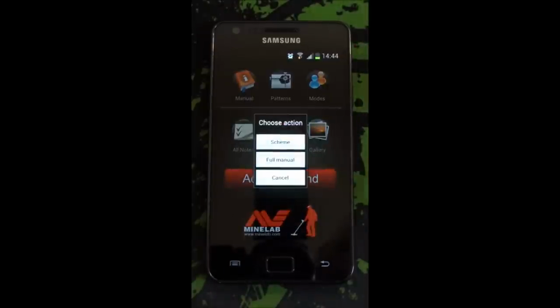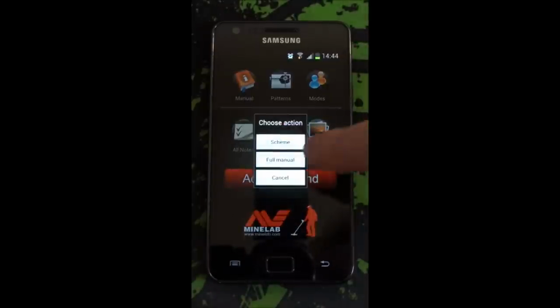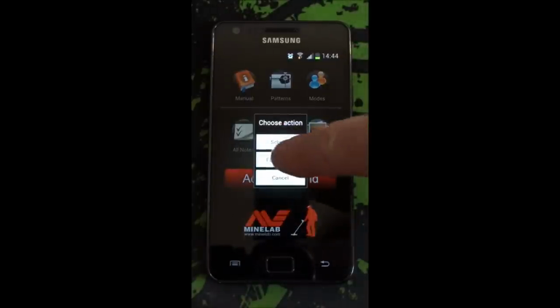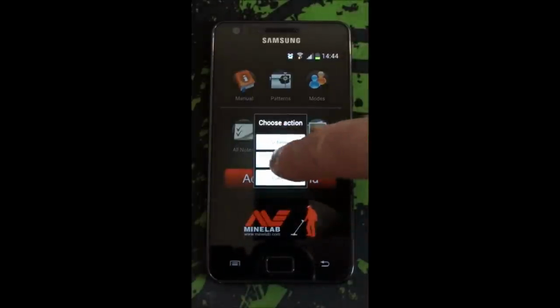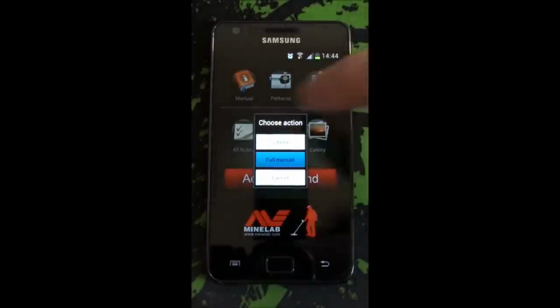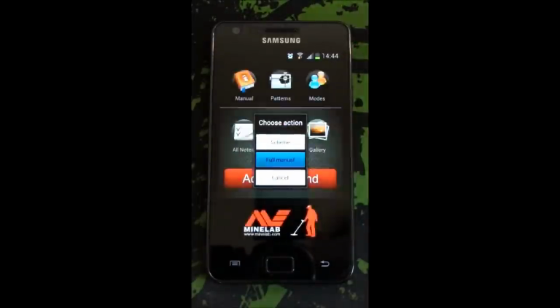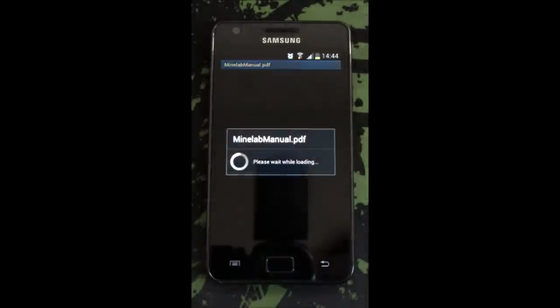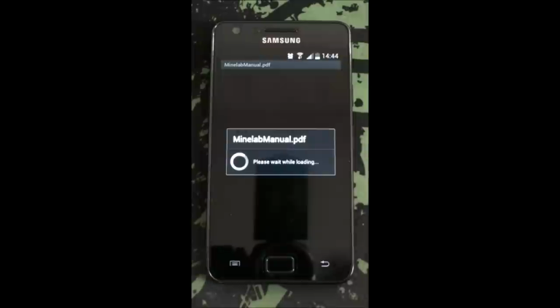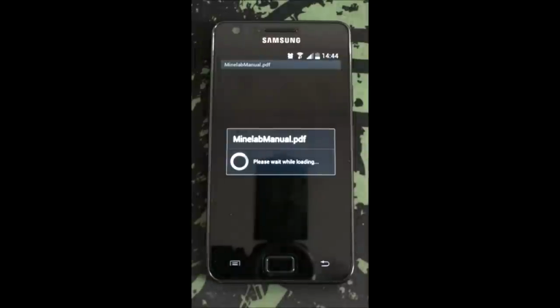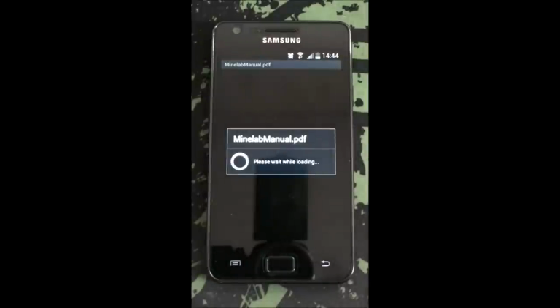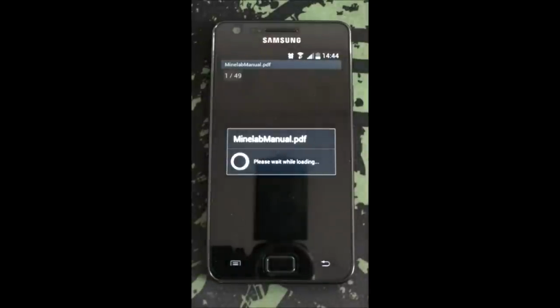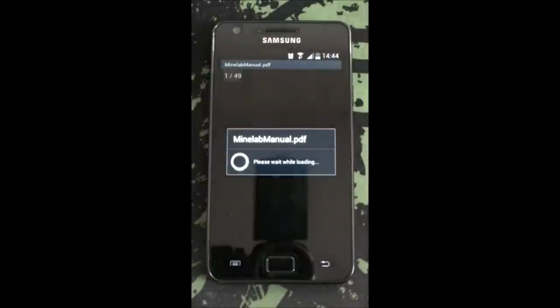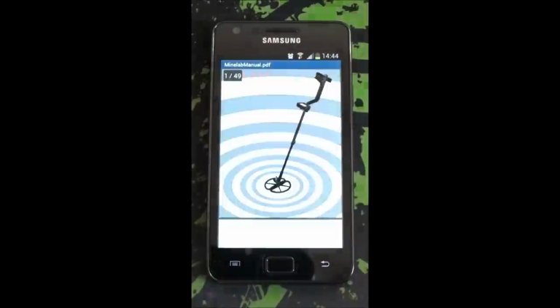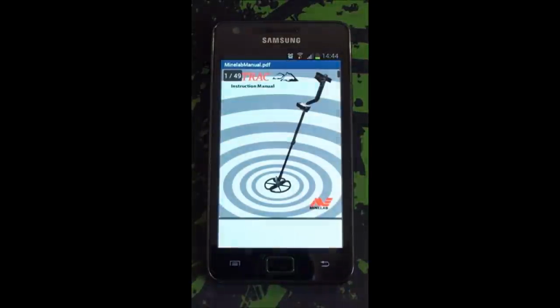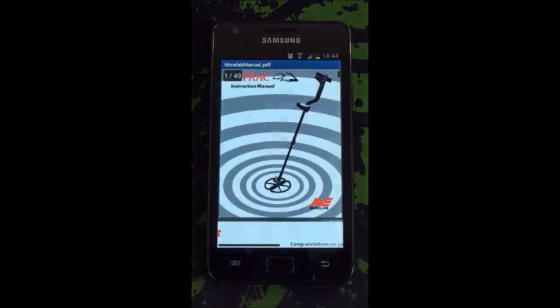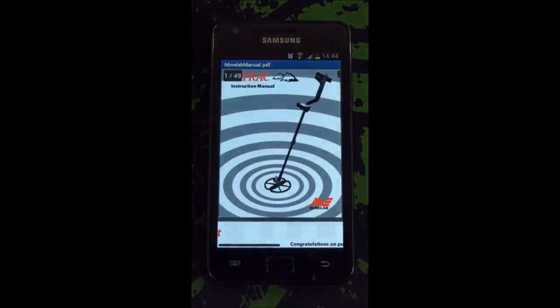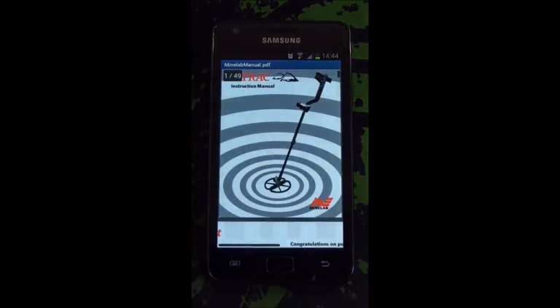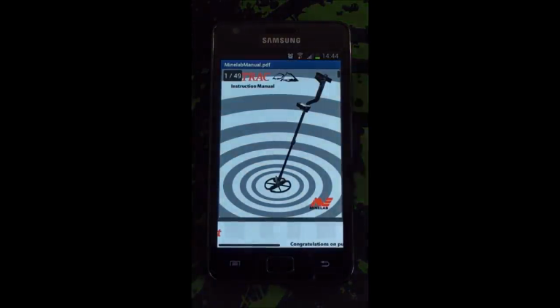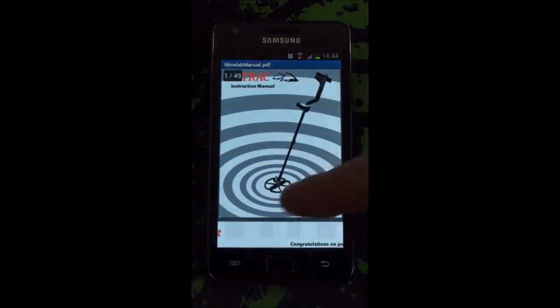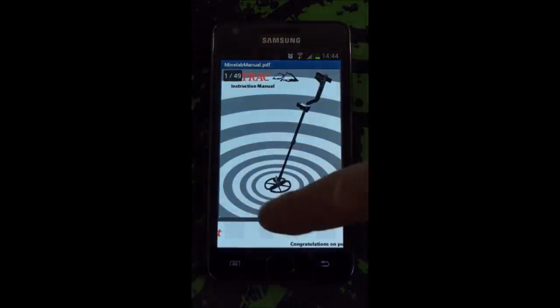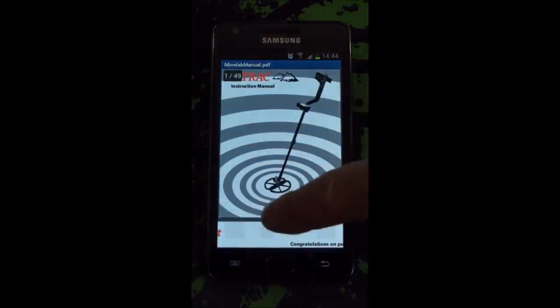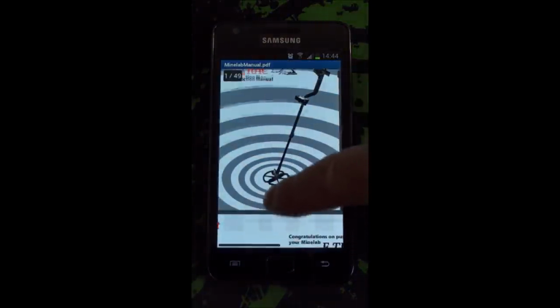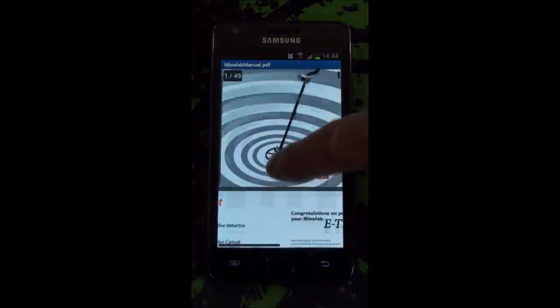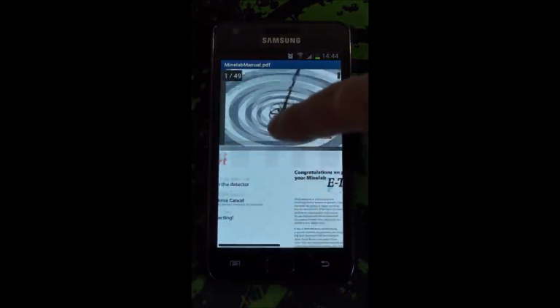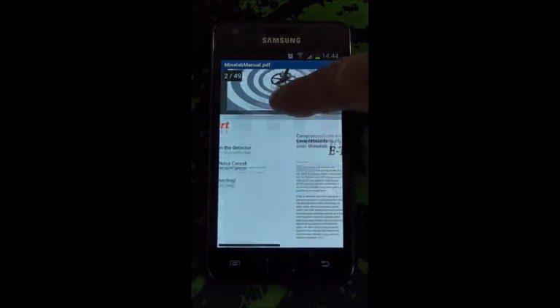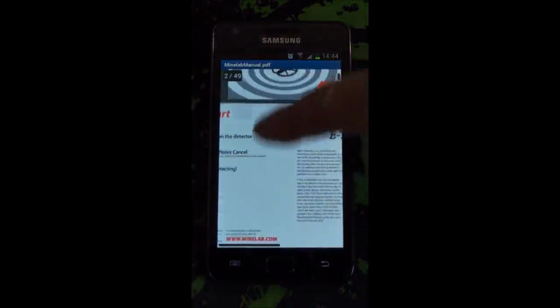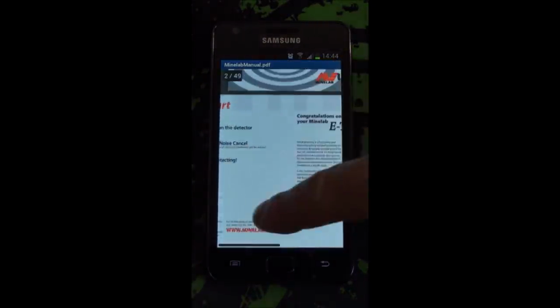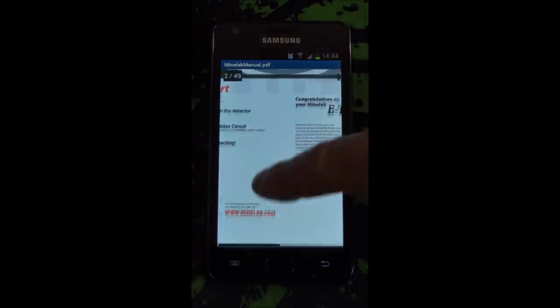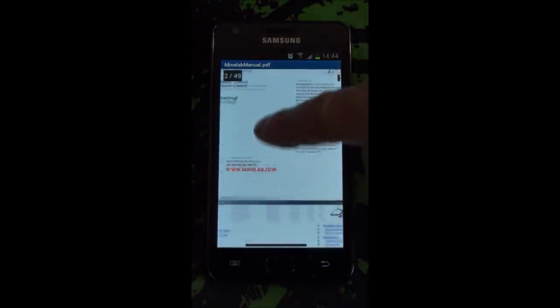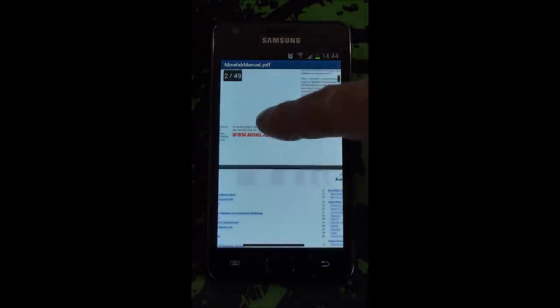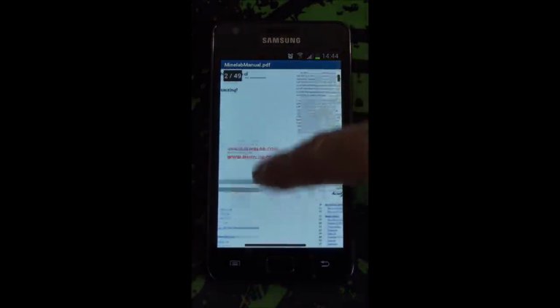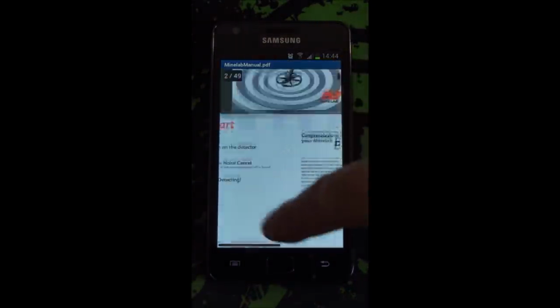Let's open the full manual. So you've actually got a full Minelab e-Track manual on your phone. How cool is that?